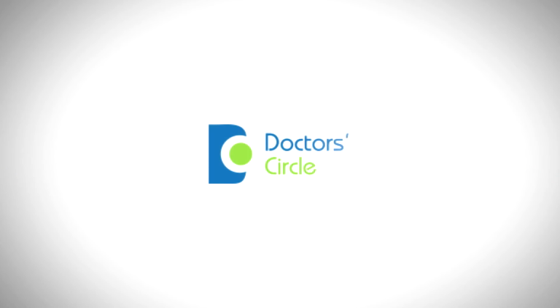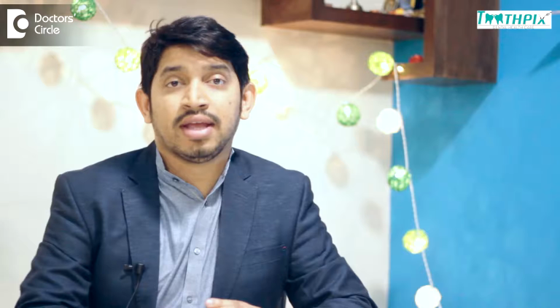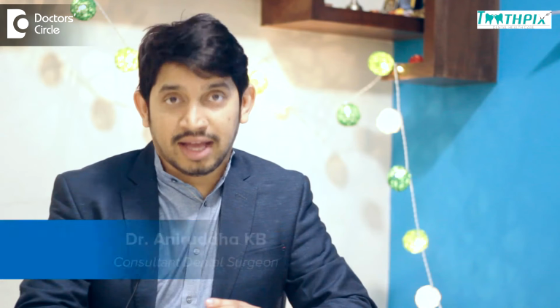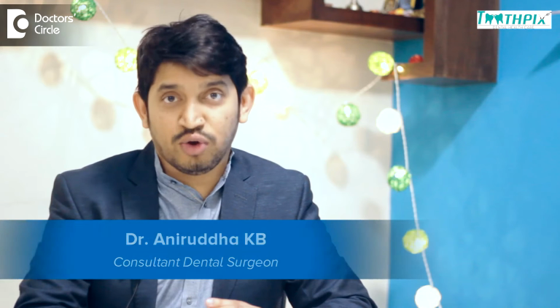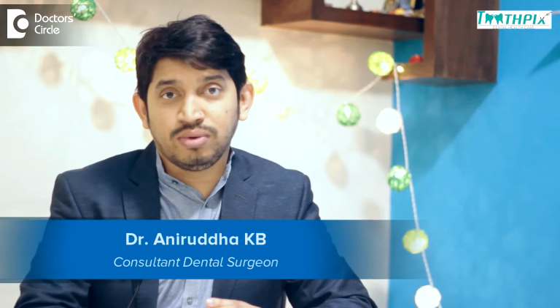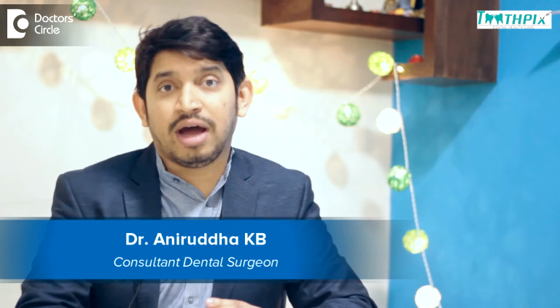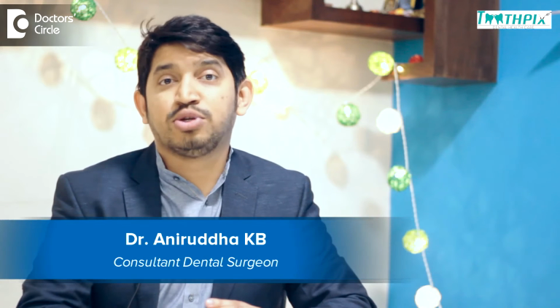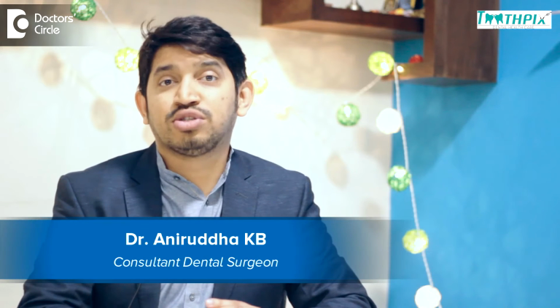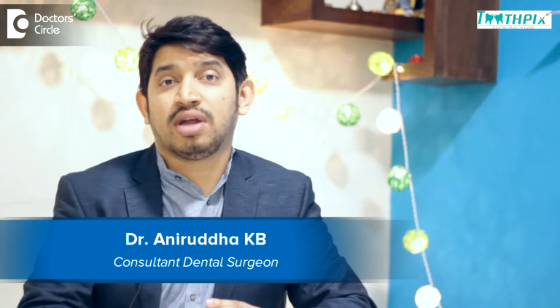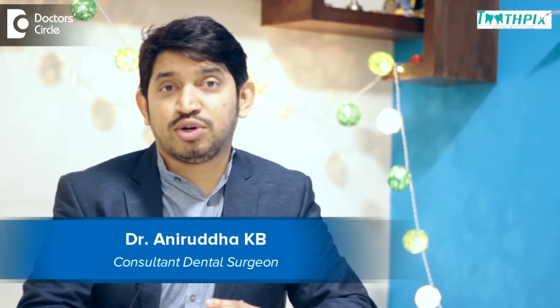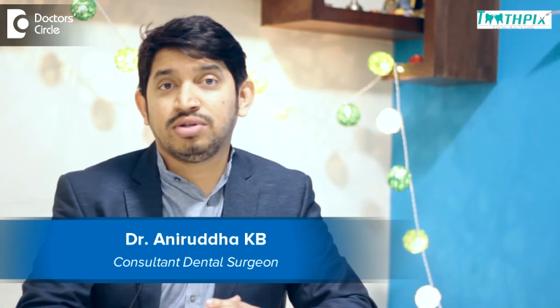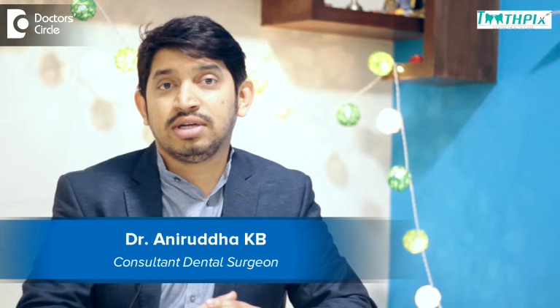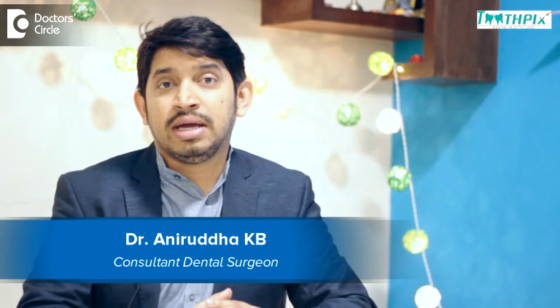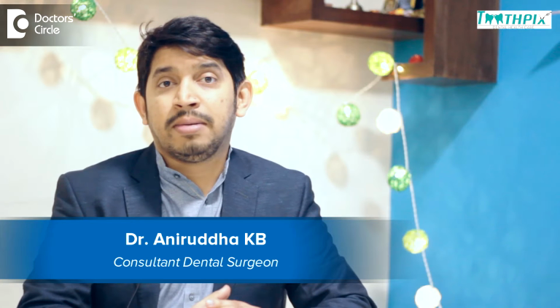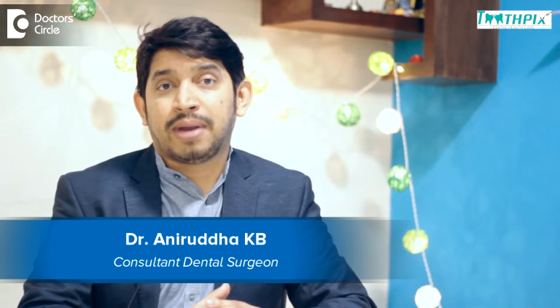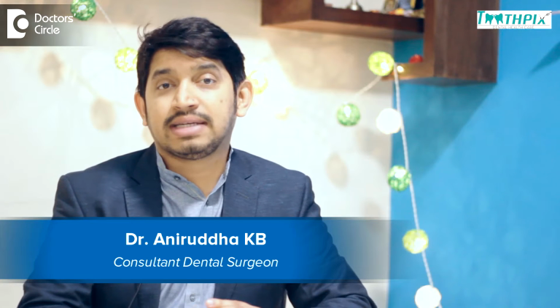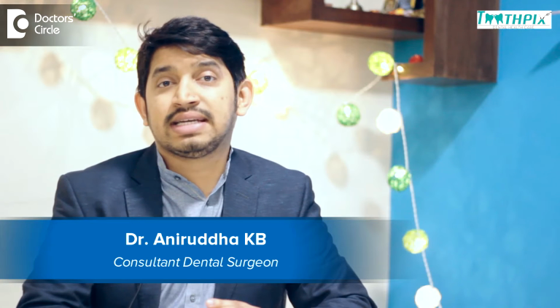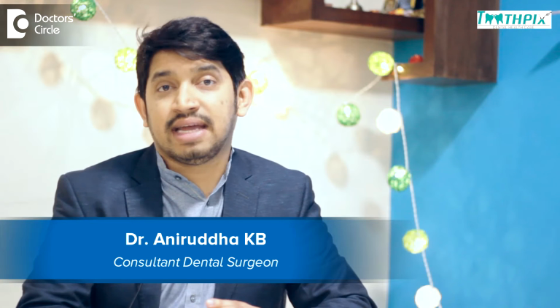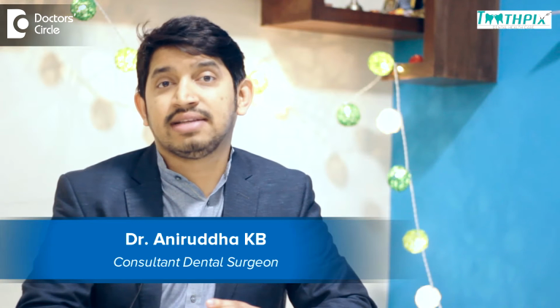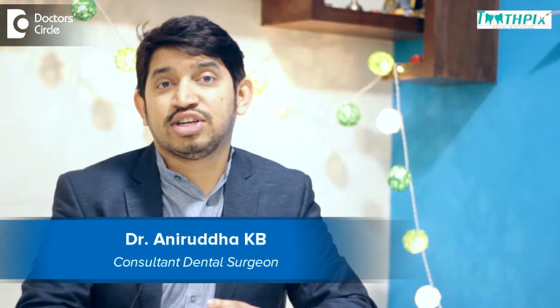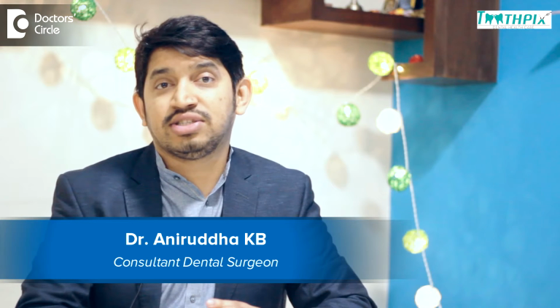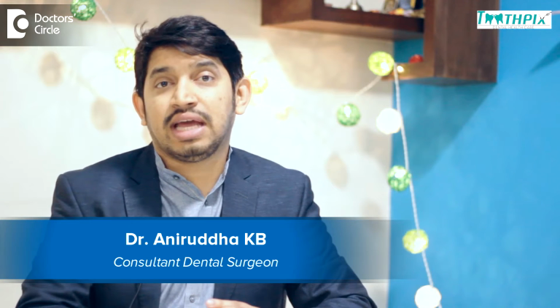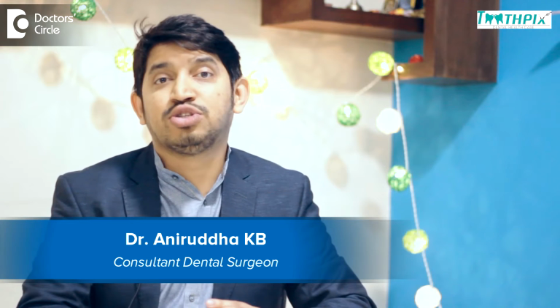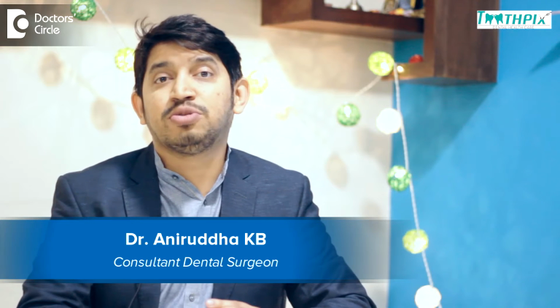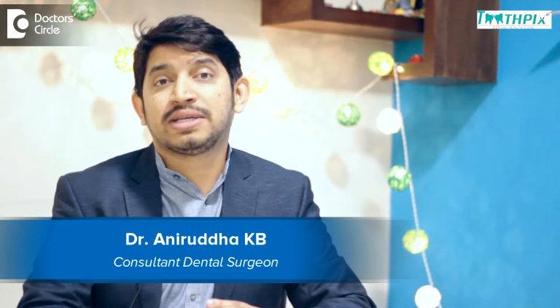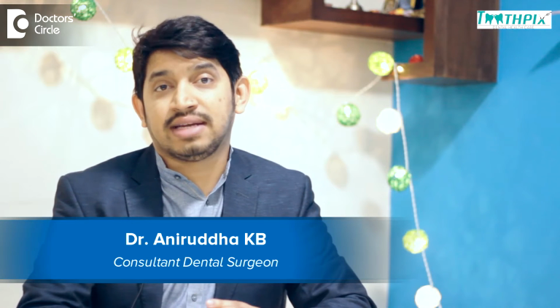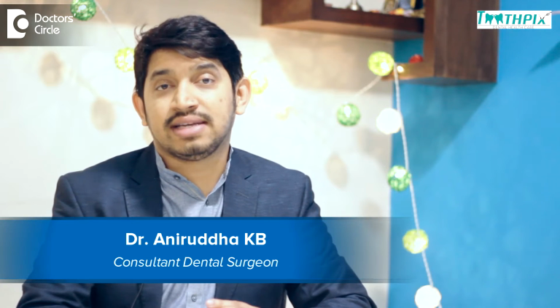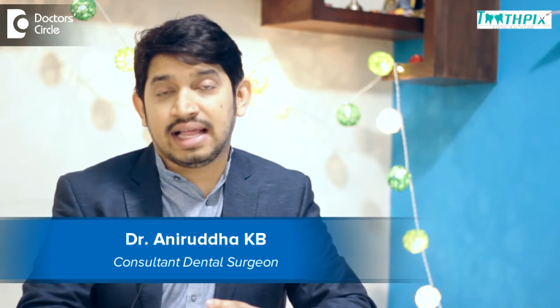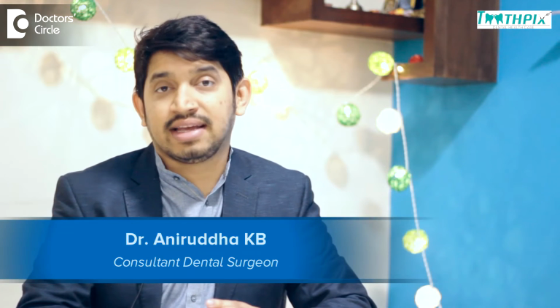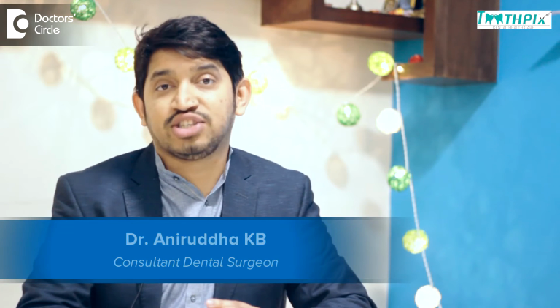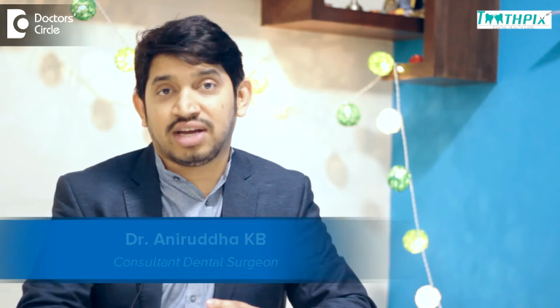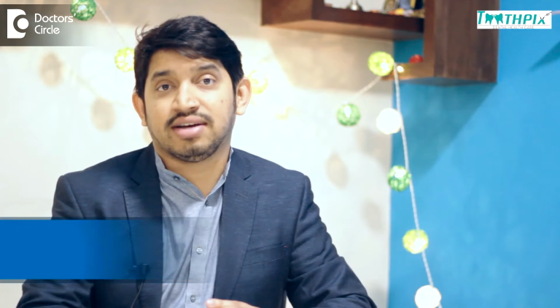Hello, I'm Dr. Anirudh, practicing dental surgeon at Toothpicks Dental Health Care, Jainaga.